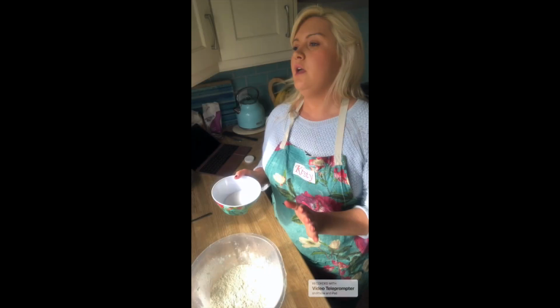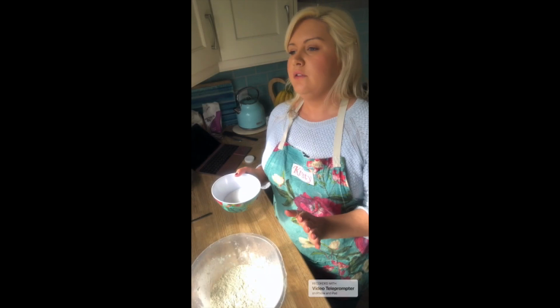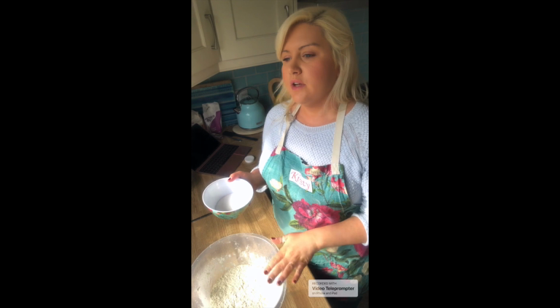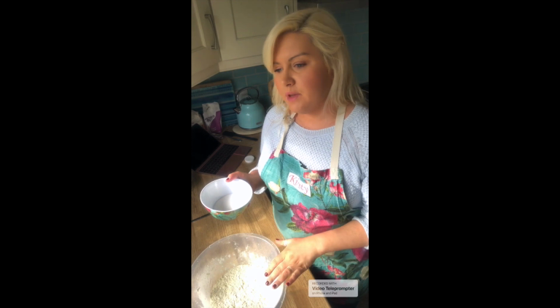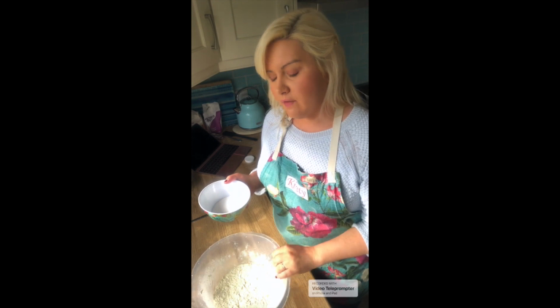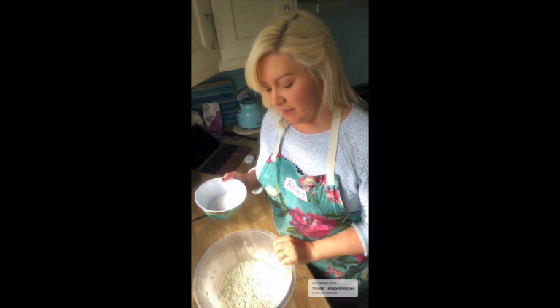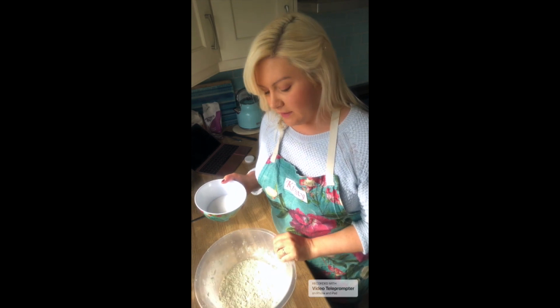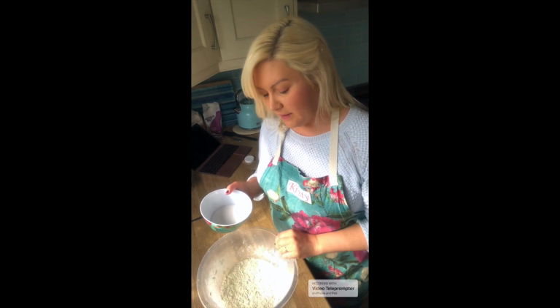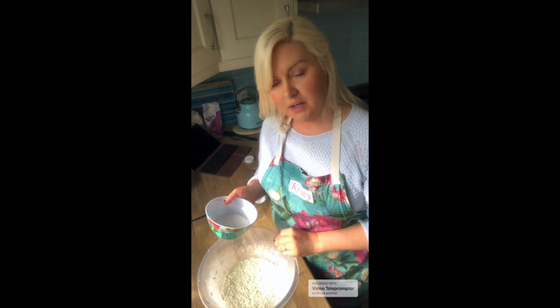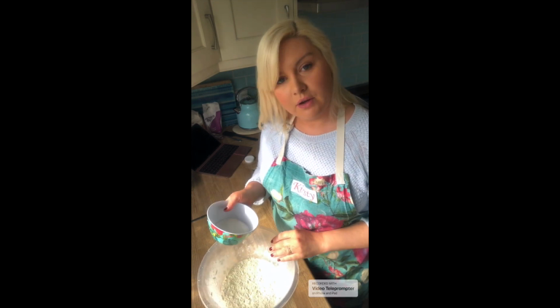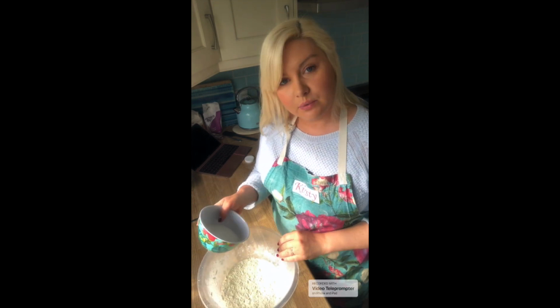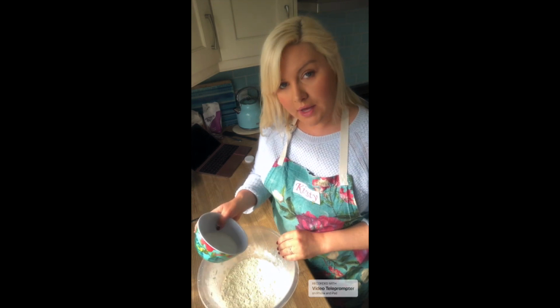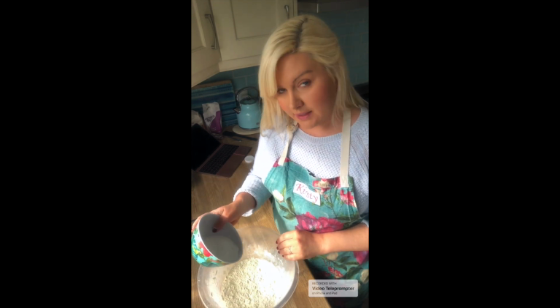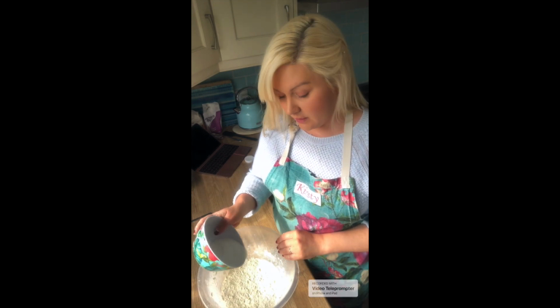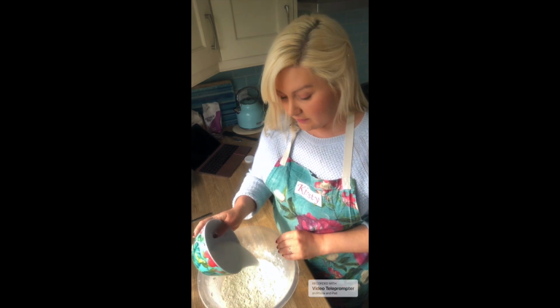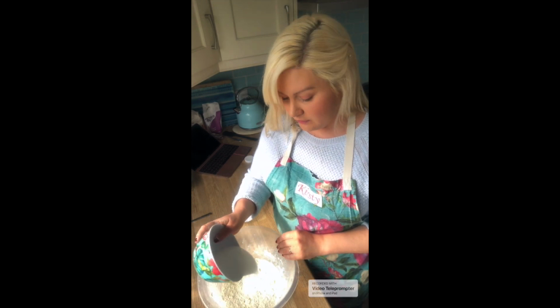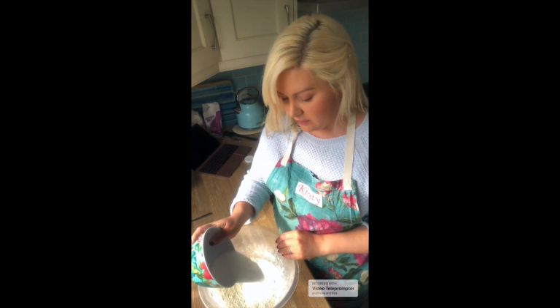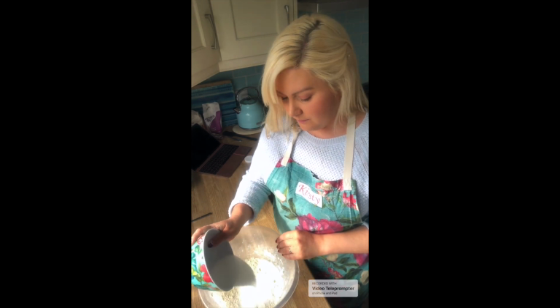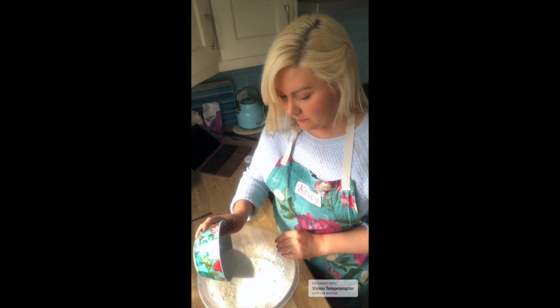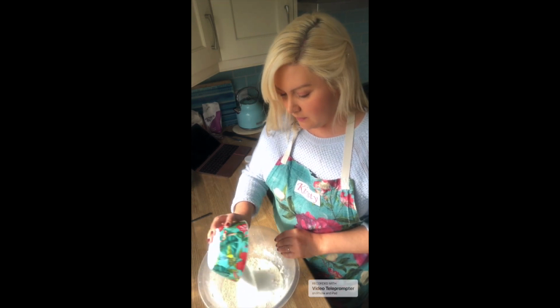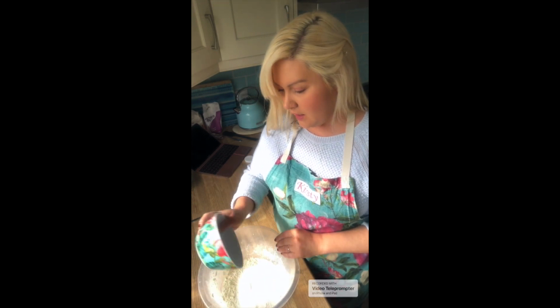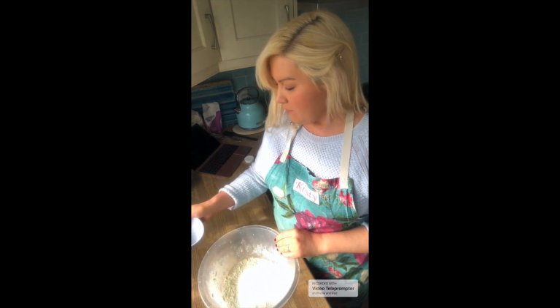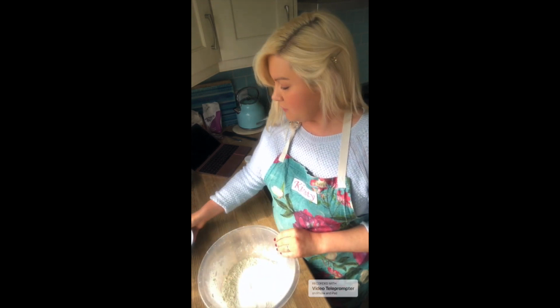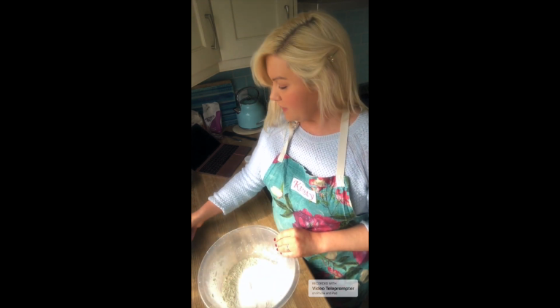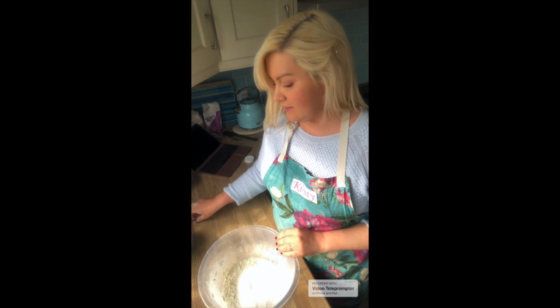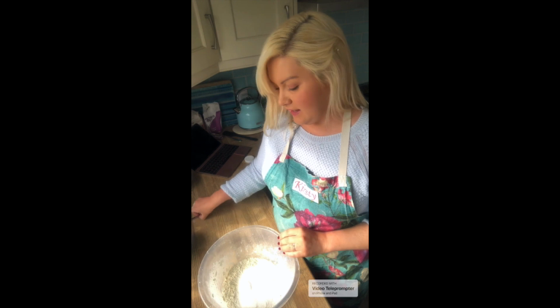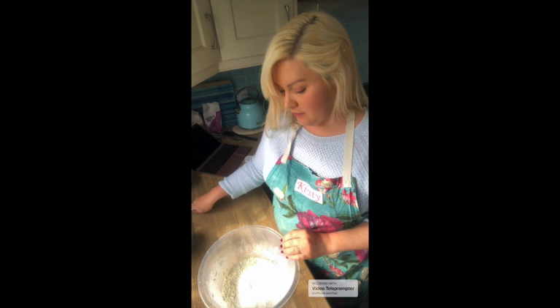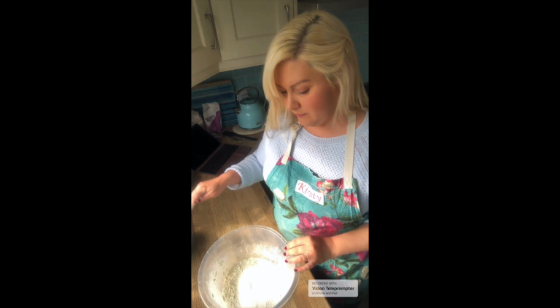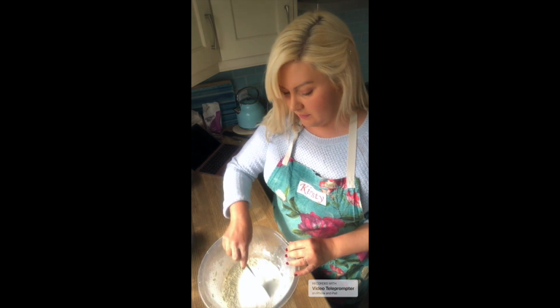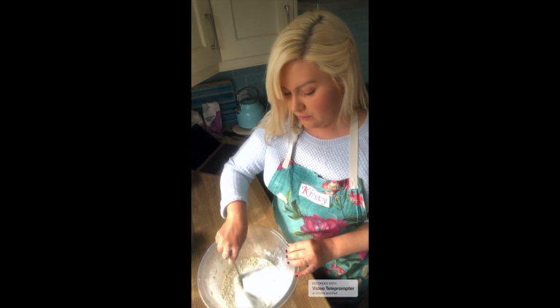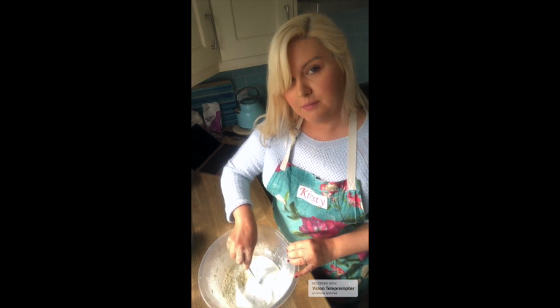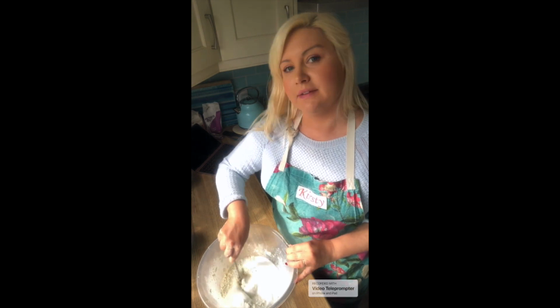Now that we have our mix looking like breadcrumbs, we're going to add in our caster sugar and bring that together through the mix.